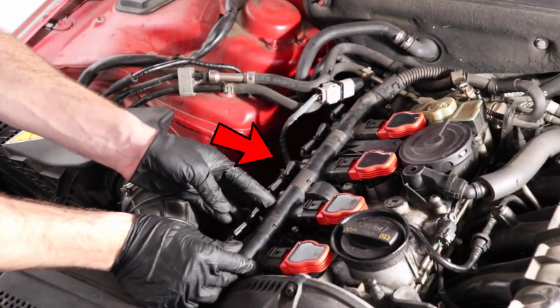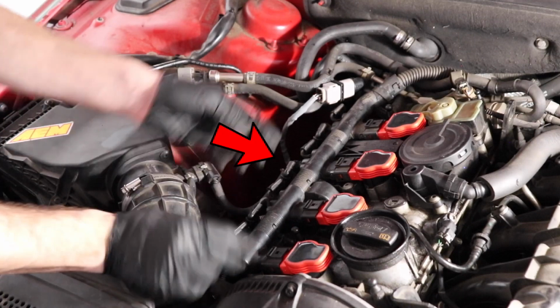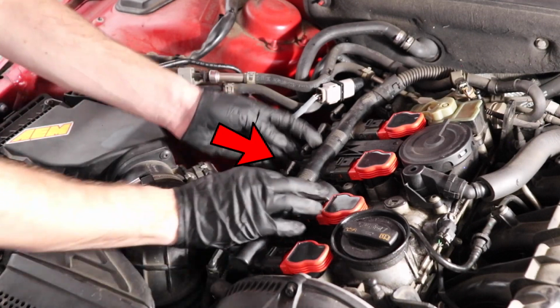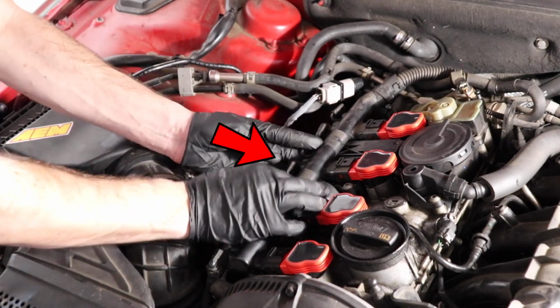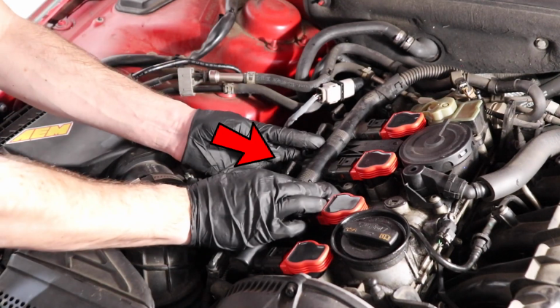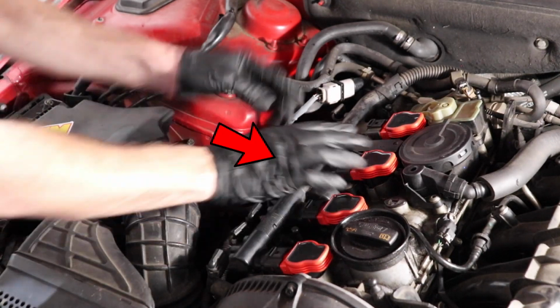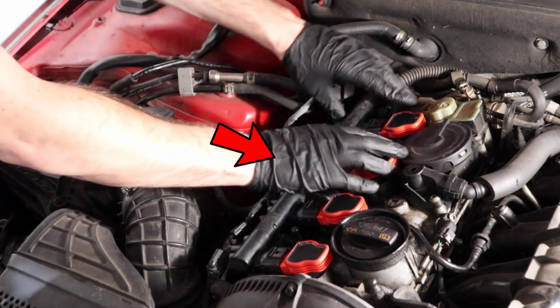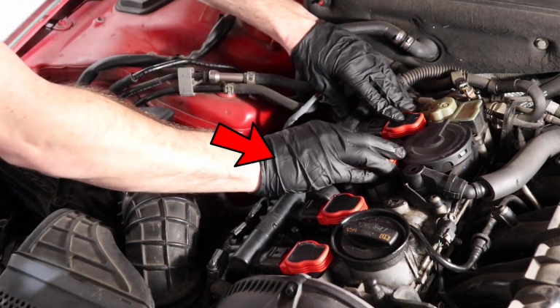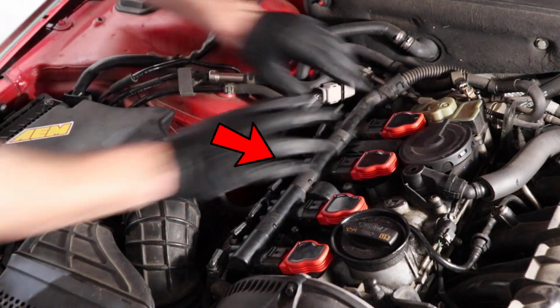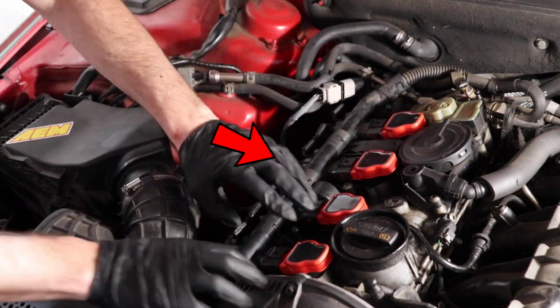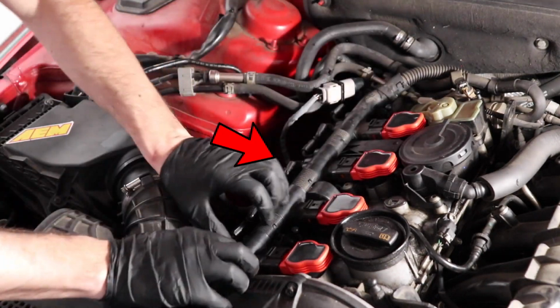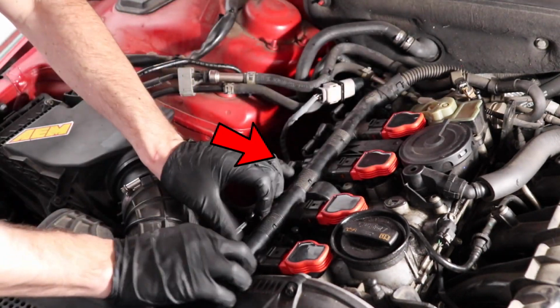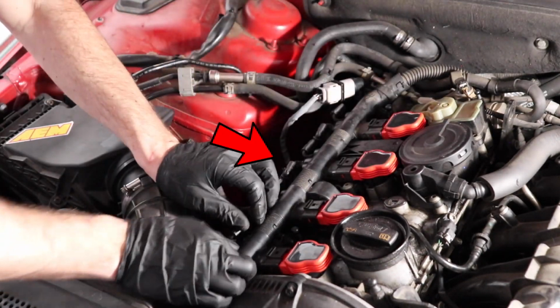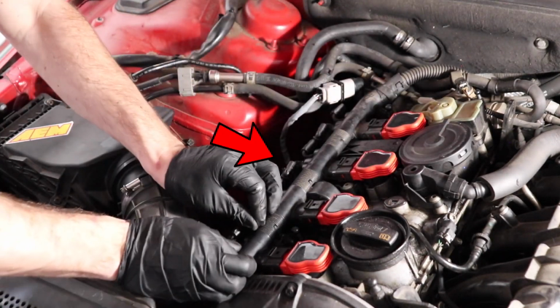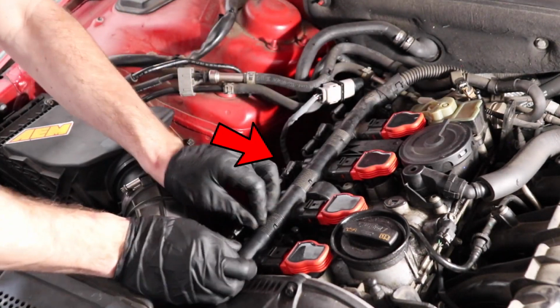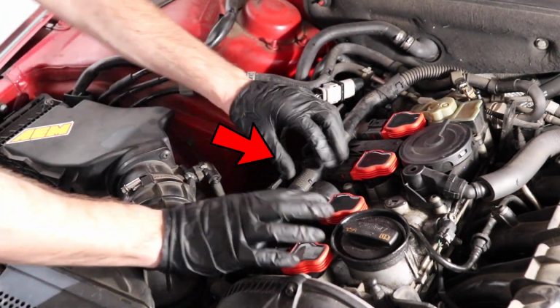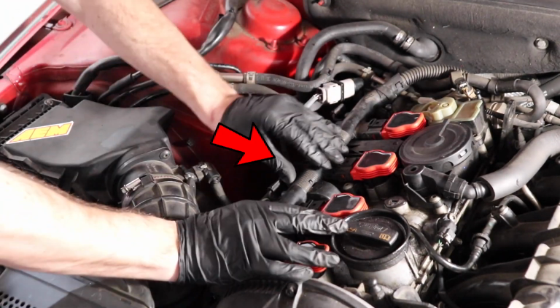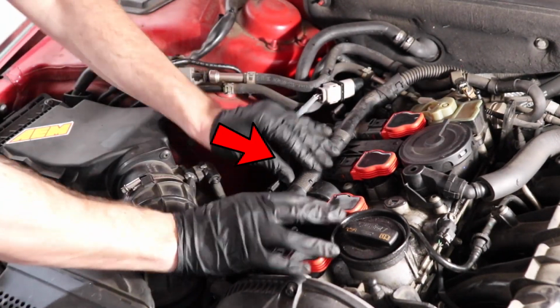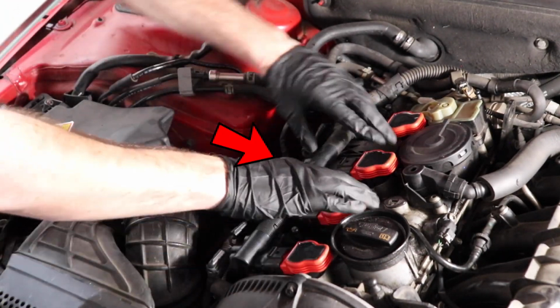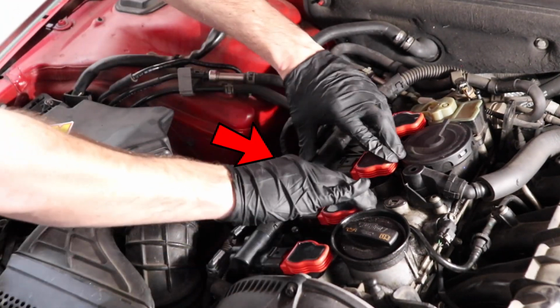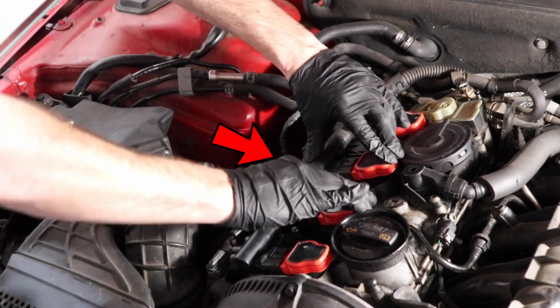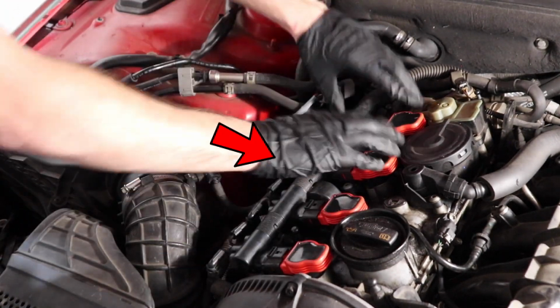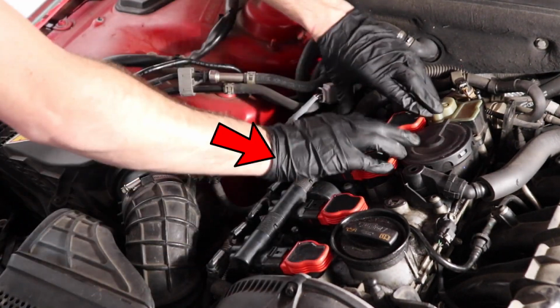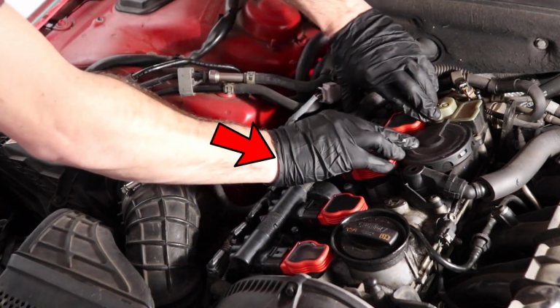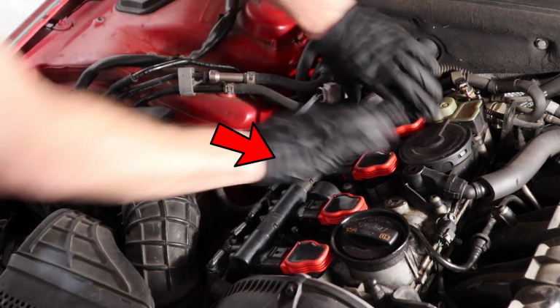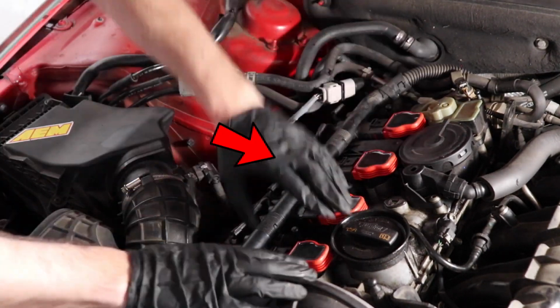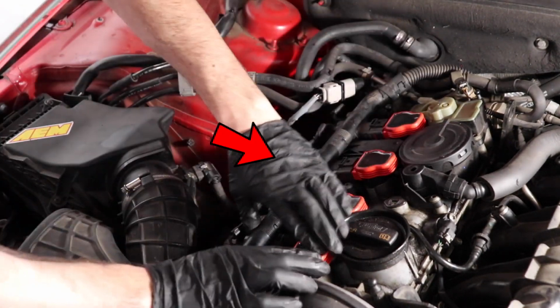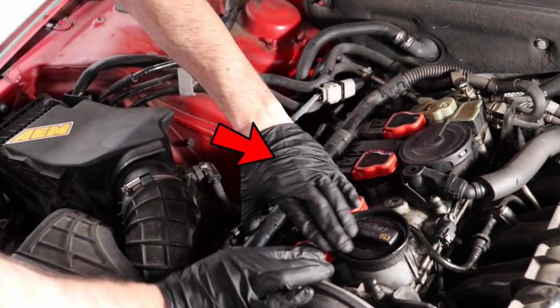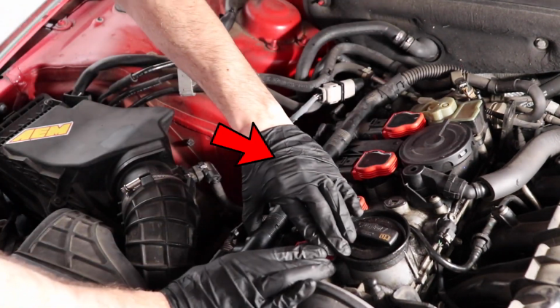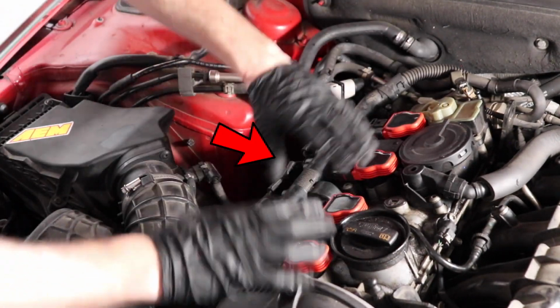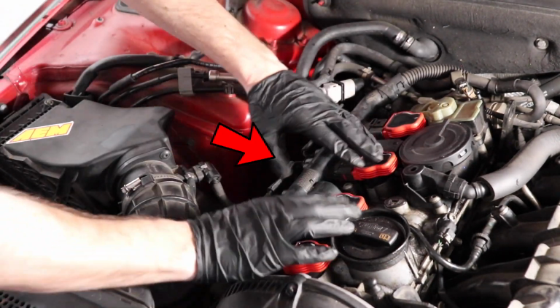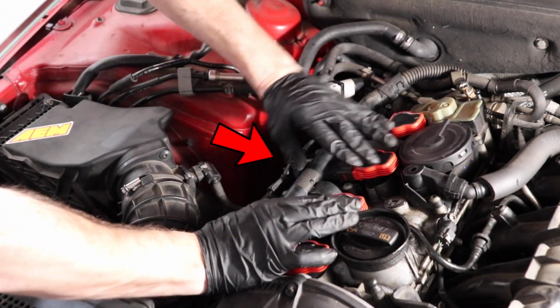Evenly press in the wiring harness. You will hear an audible click from each coil.